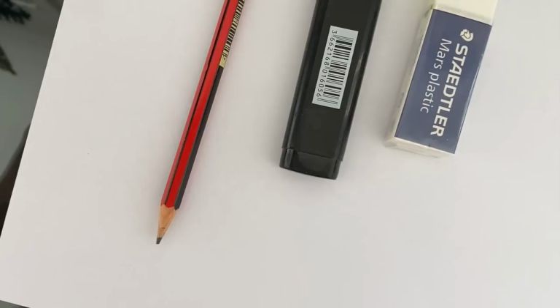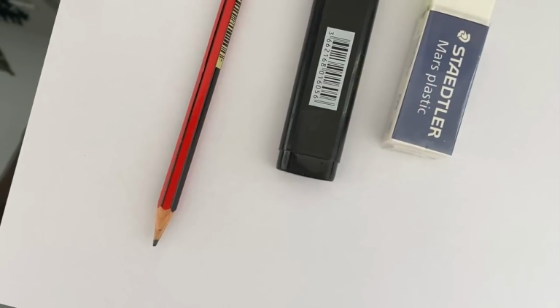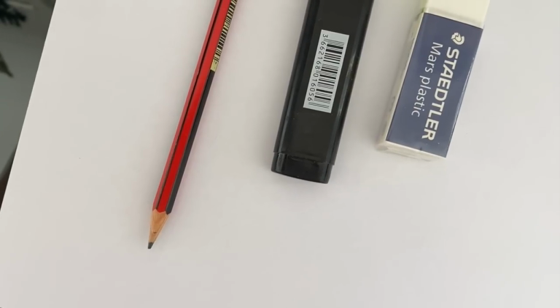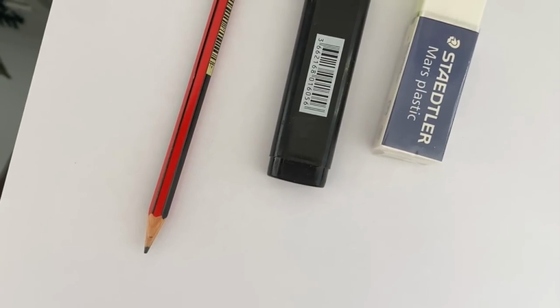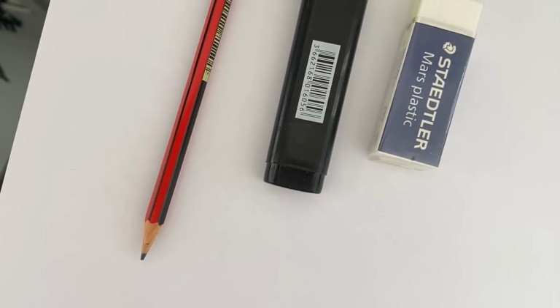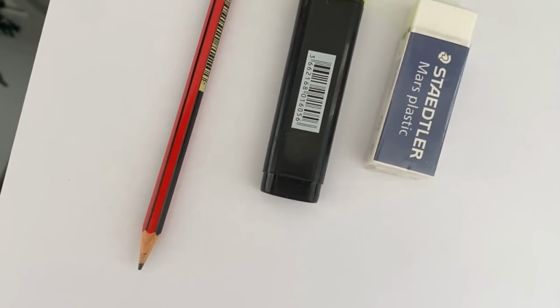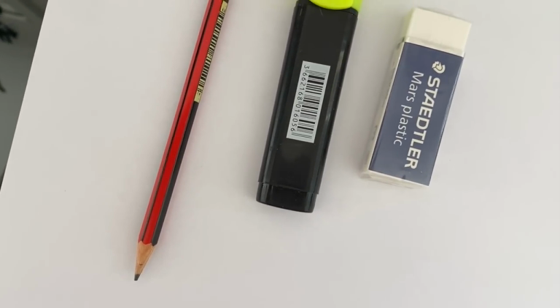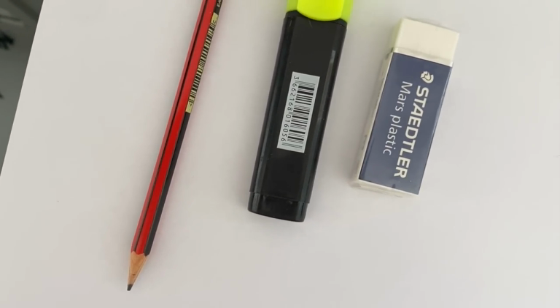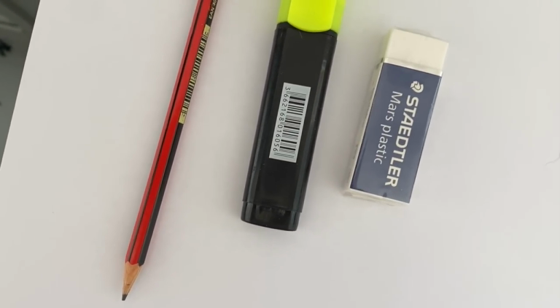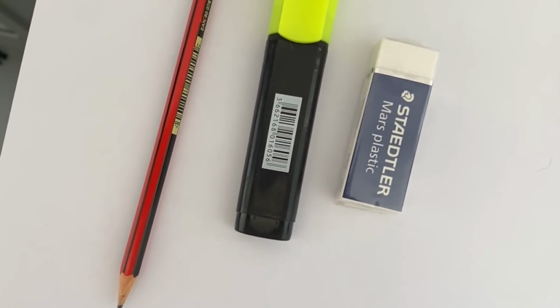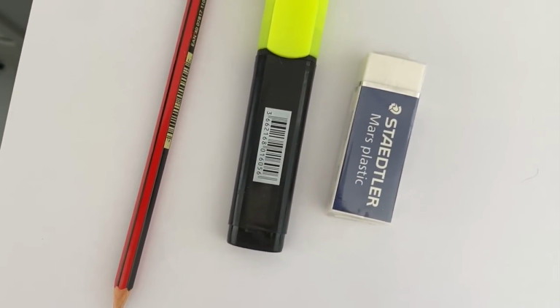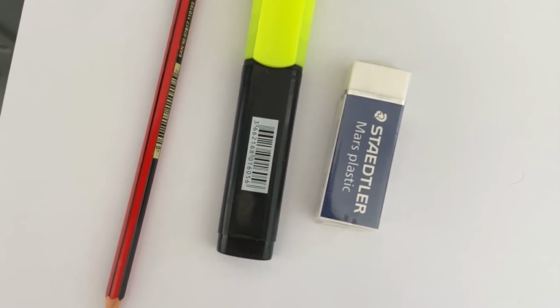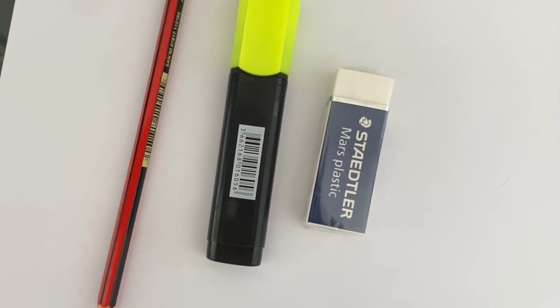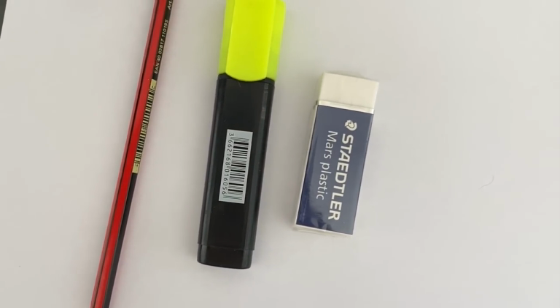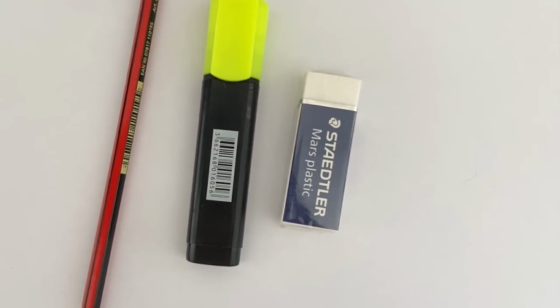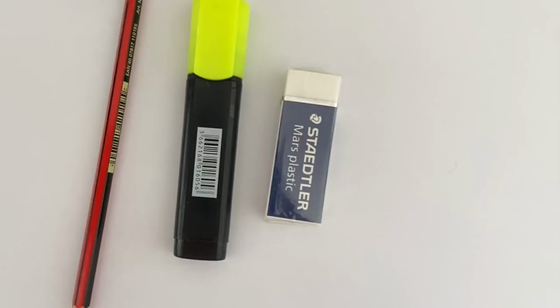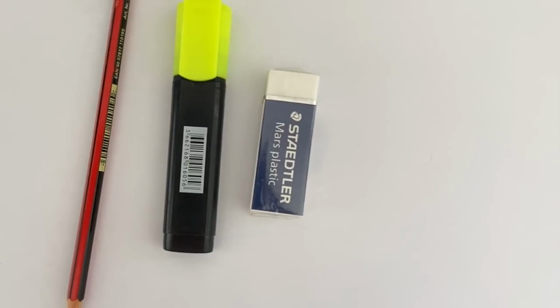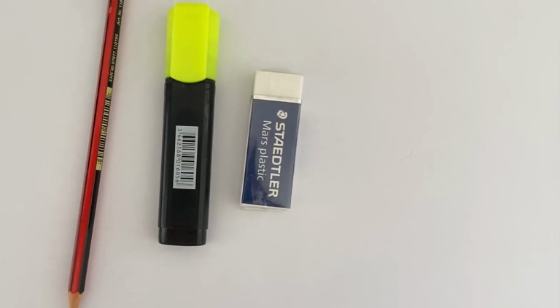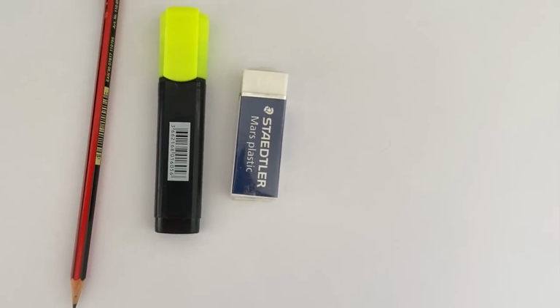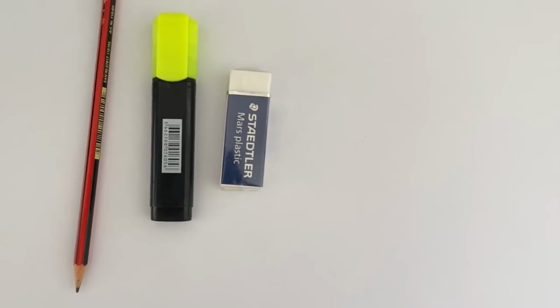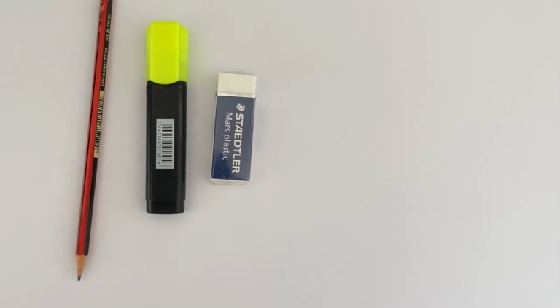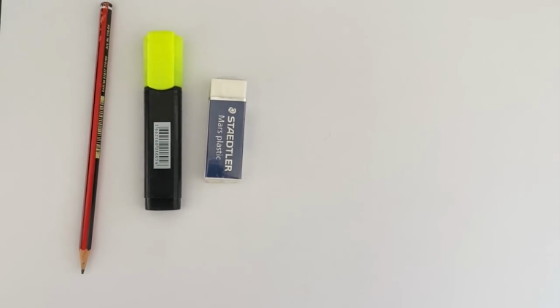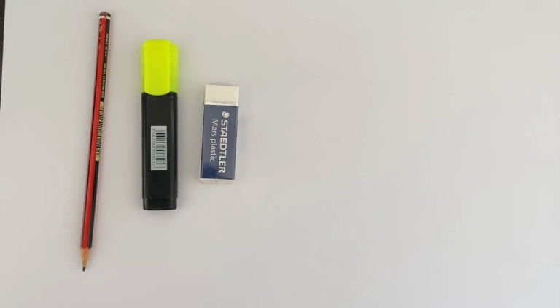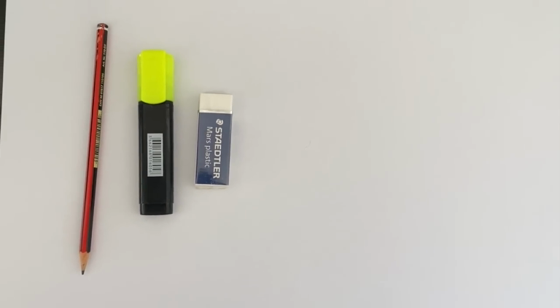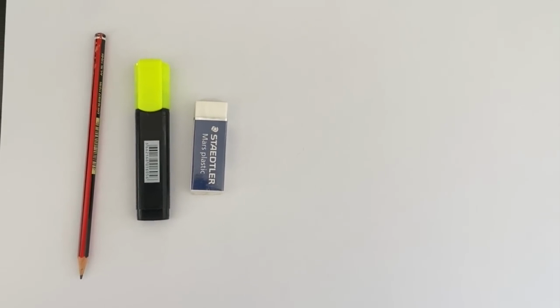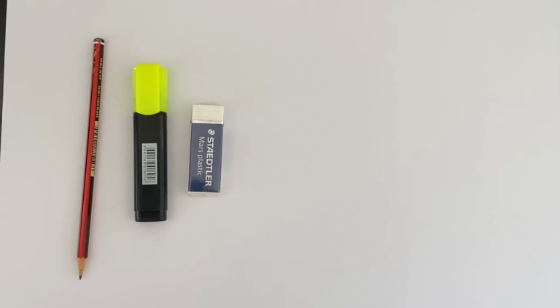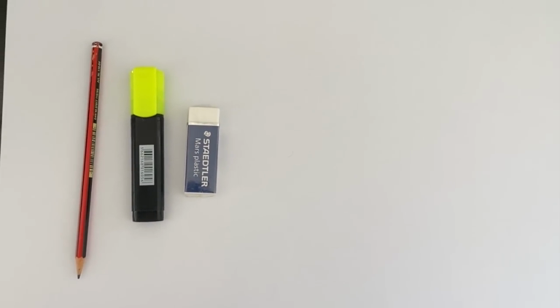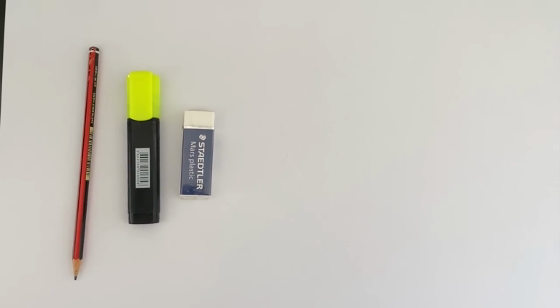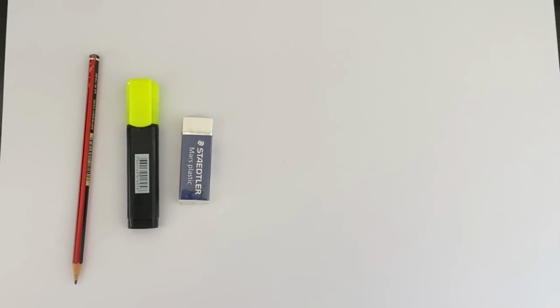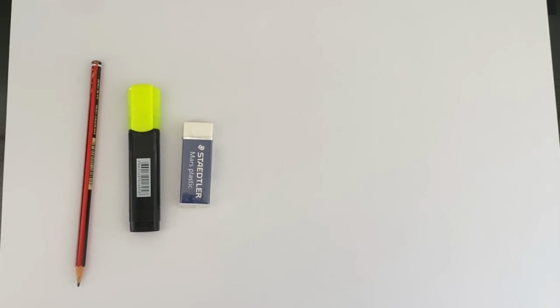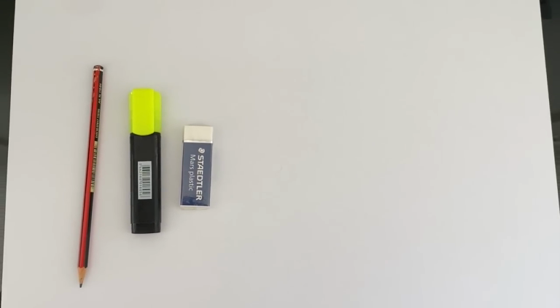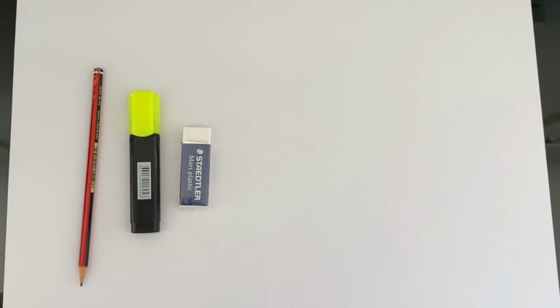Today we are going to need a blank piece of paper, a pencil, a highlighter and an eraser.